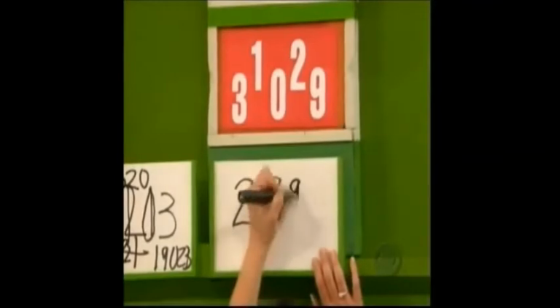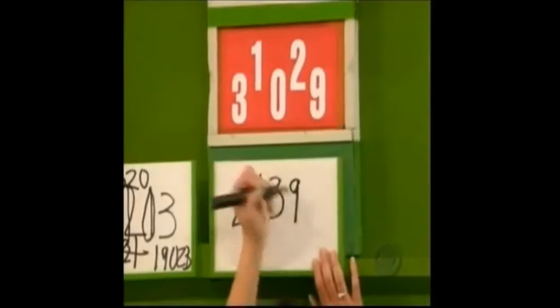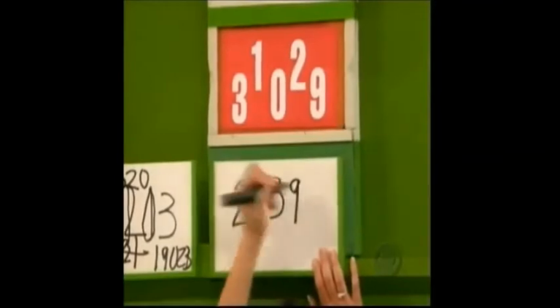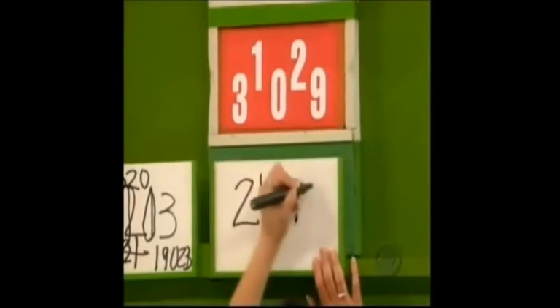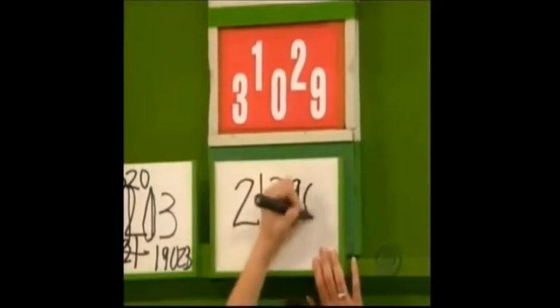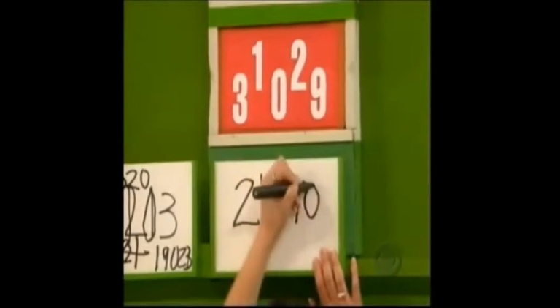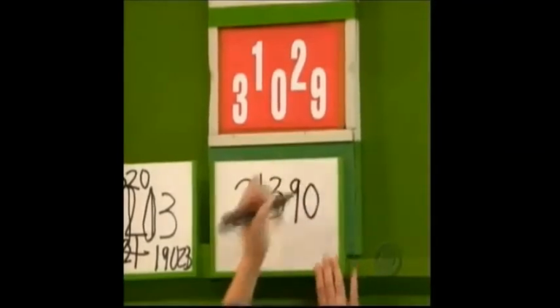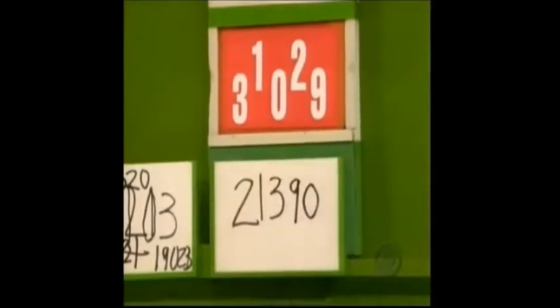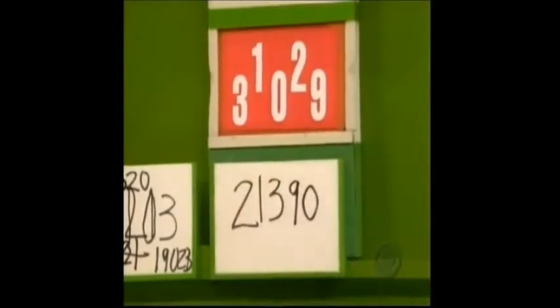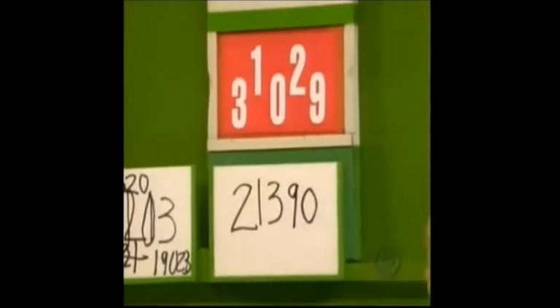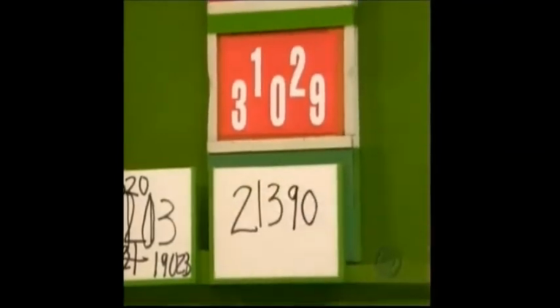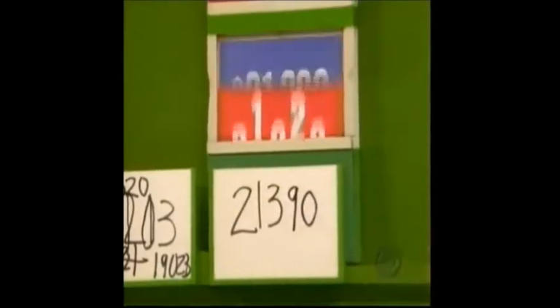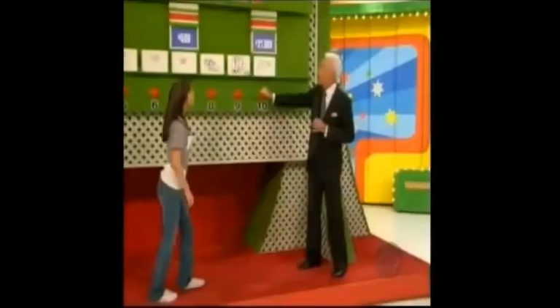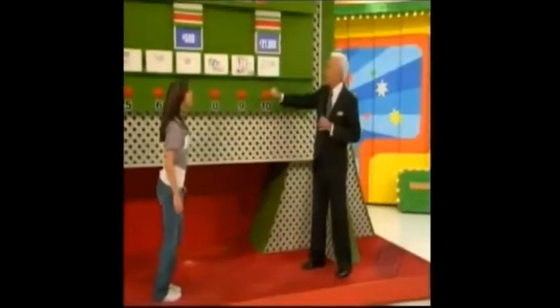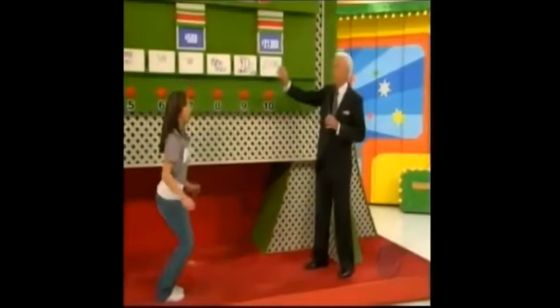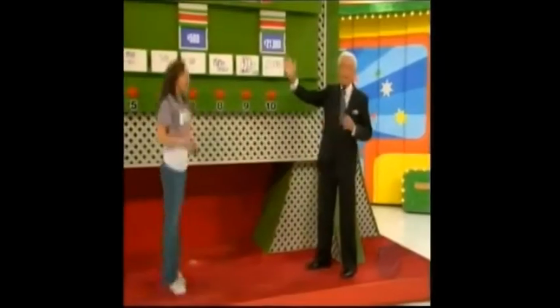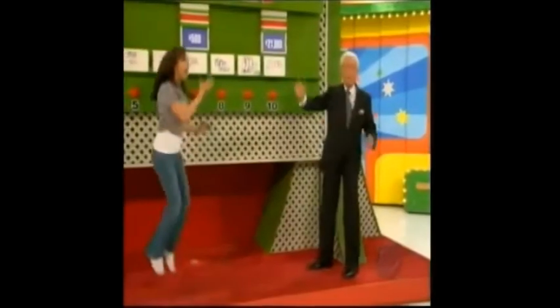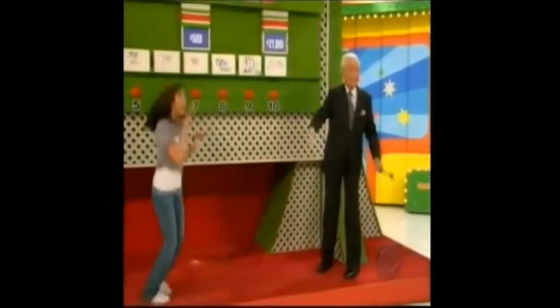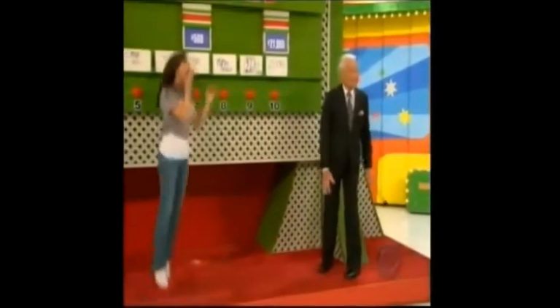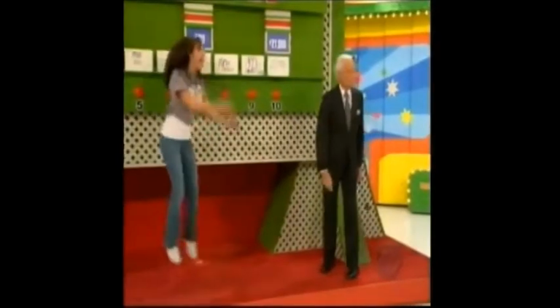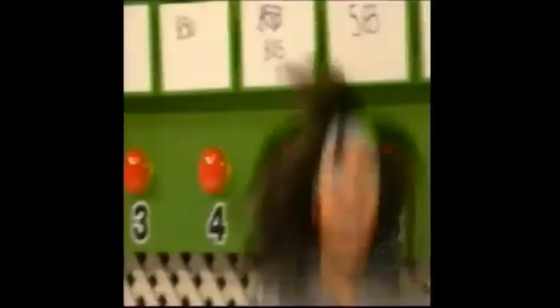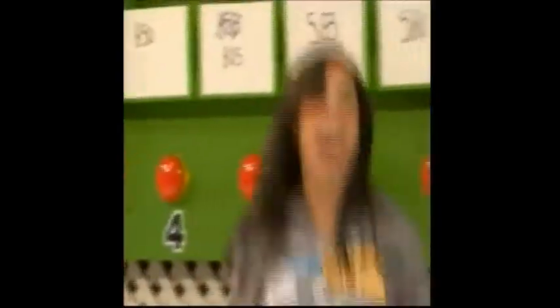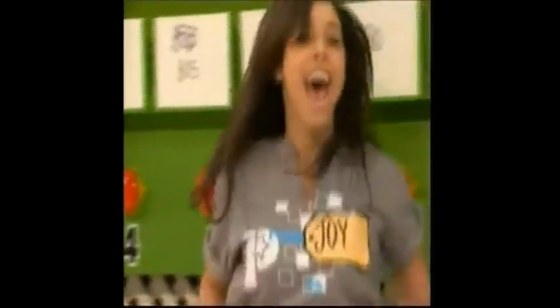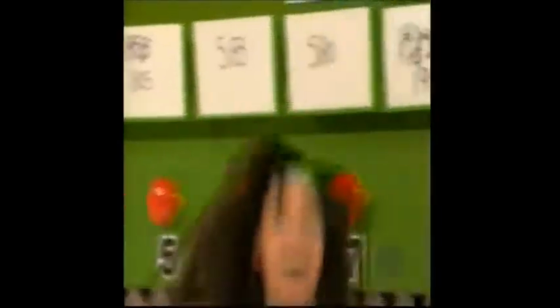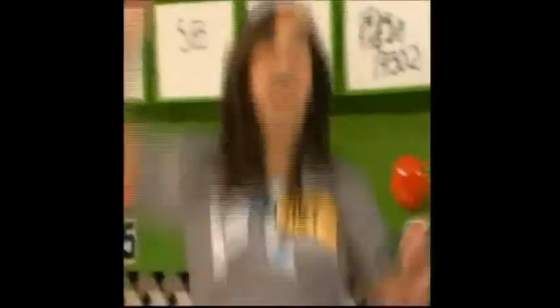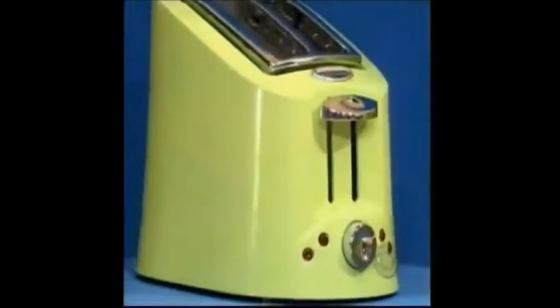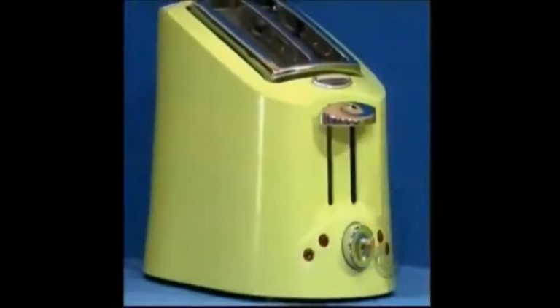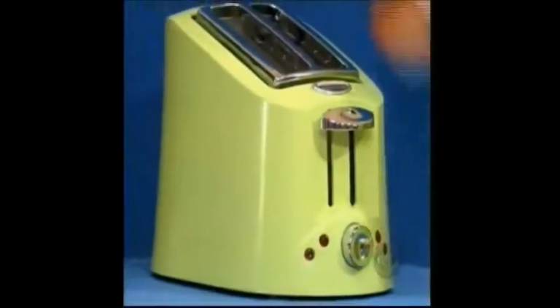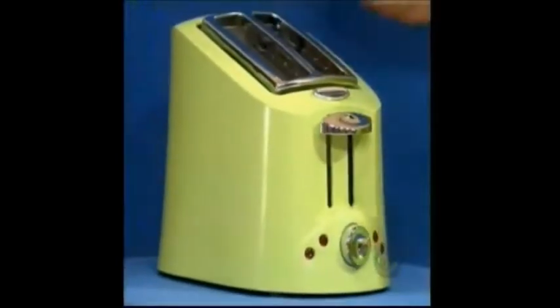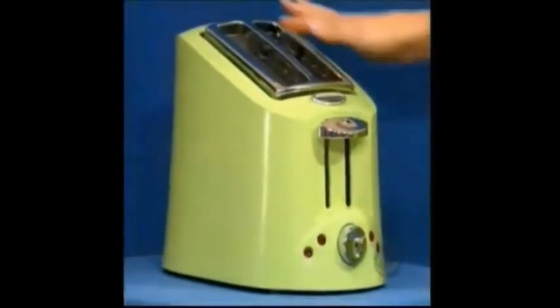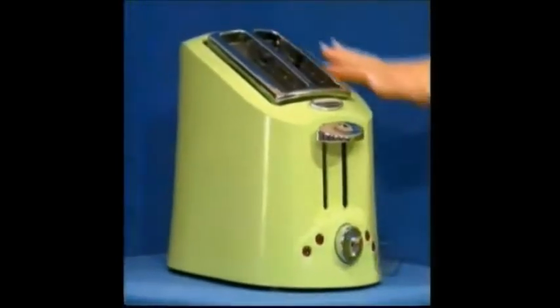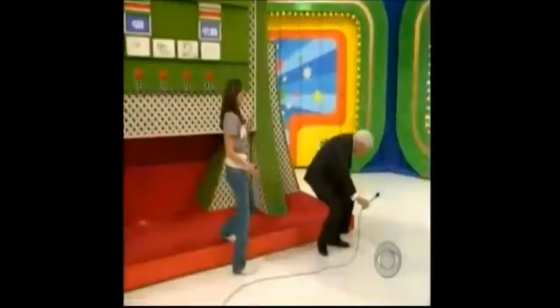Go ahead. Nine. Zero. No. You're right. This bright-looking toaster...